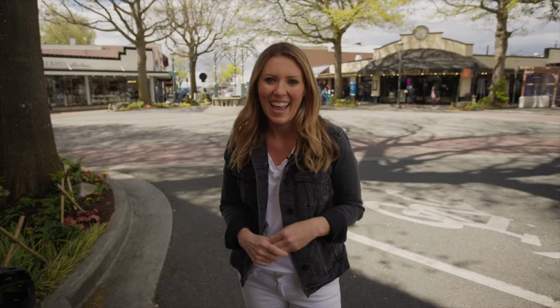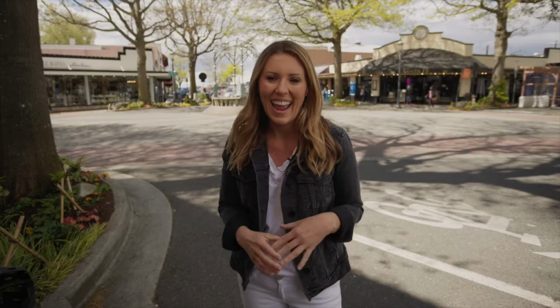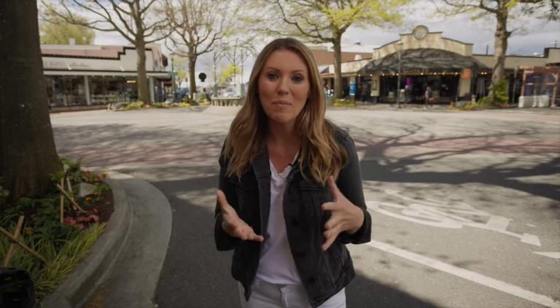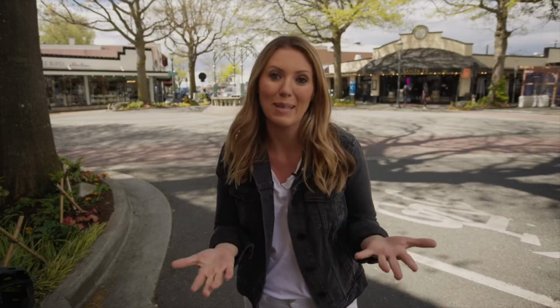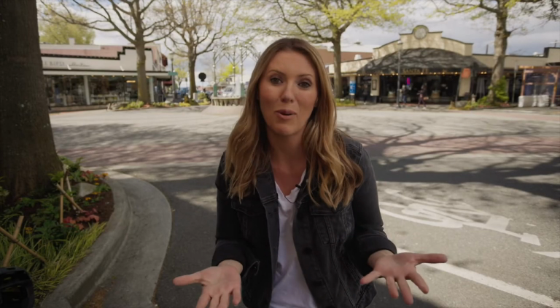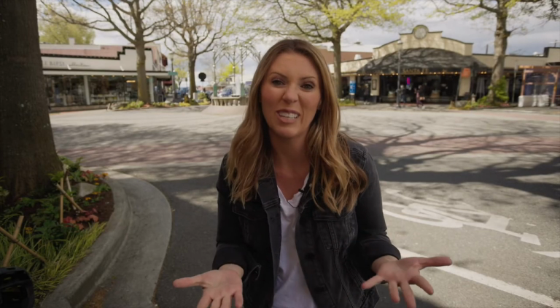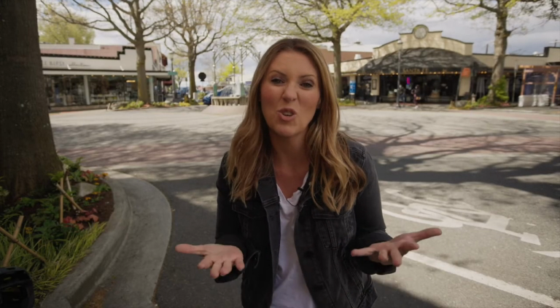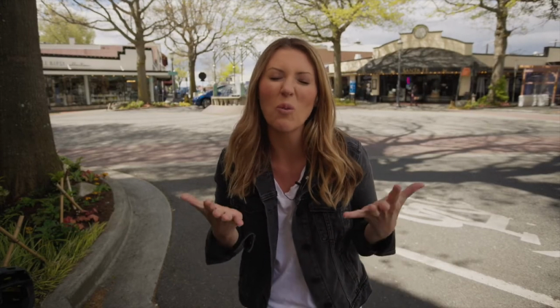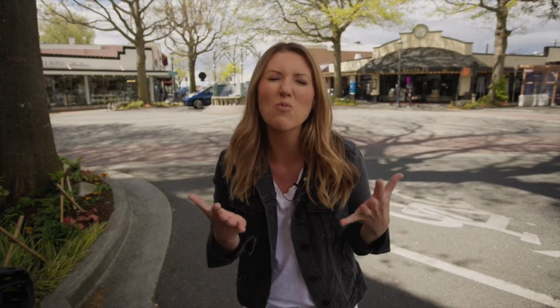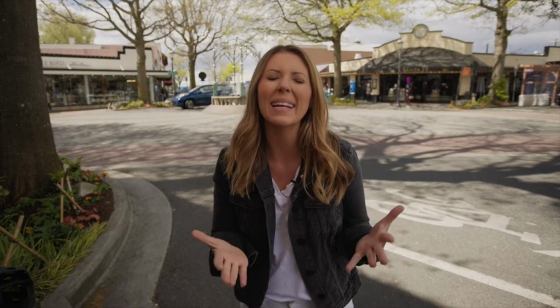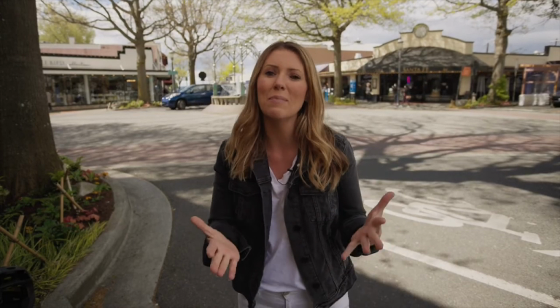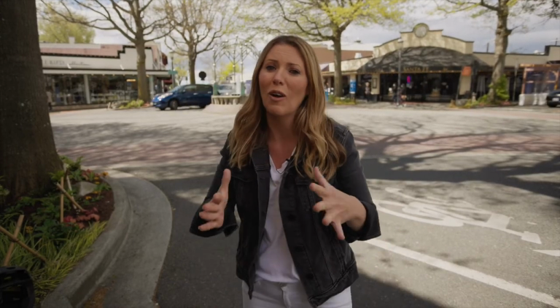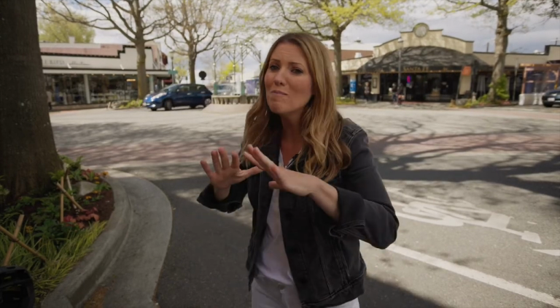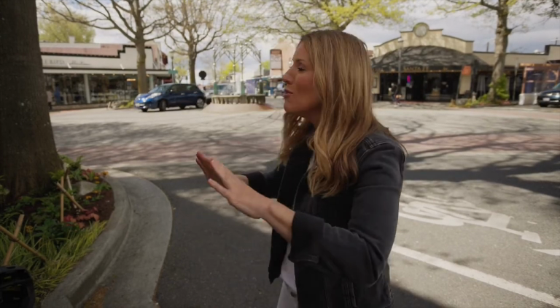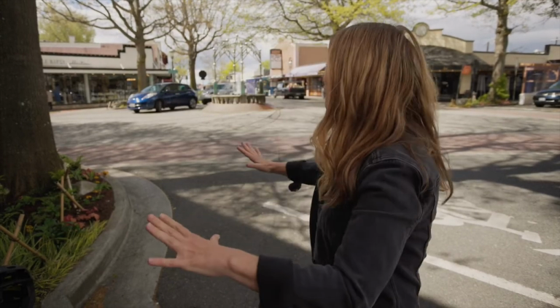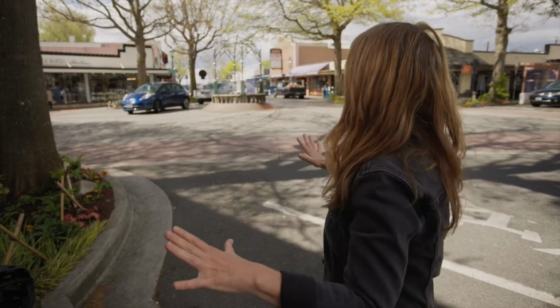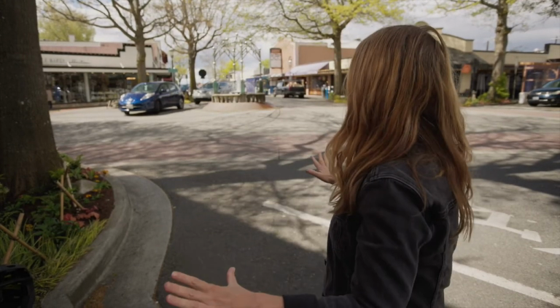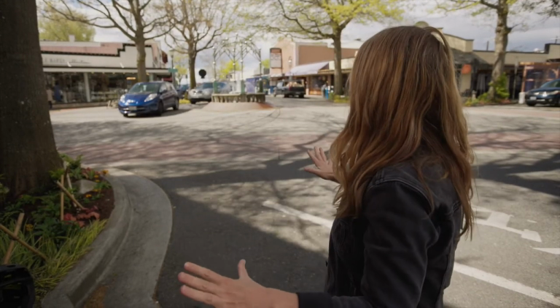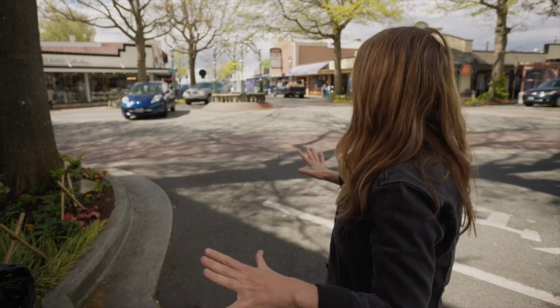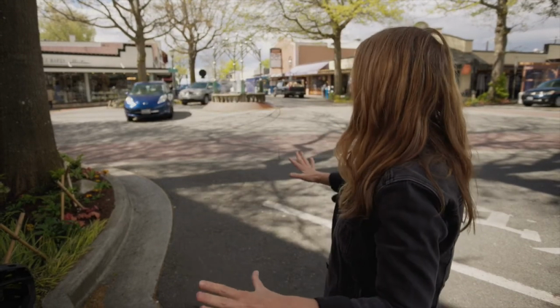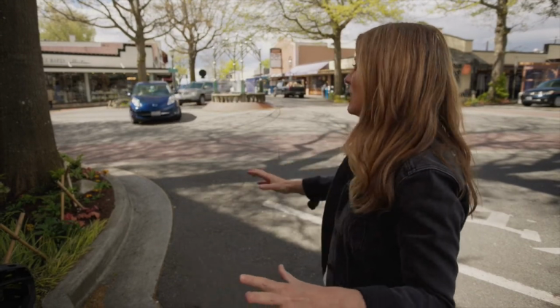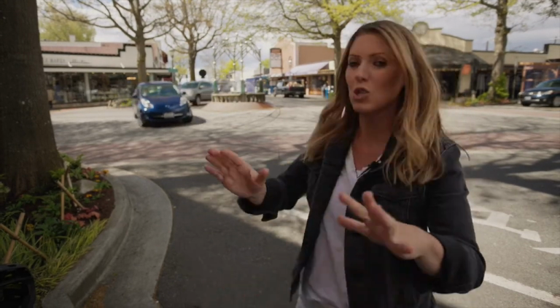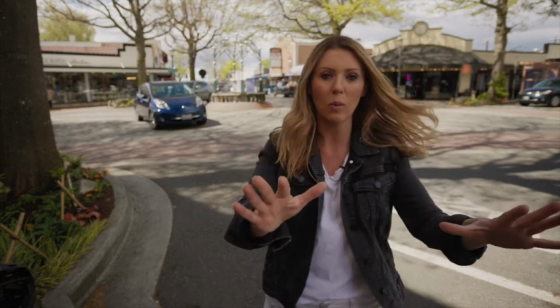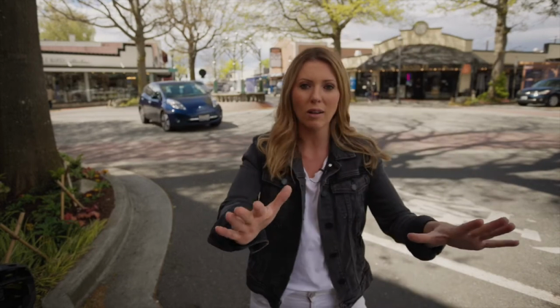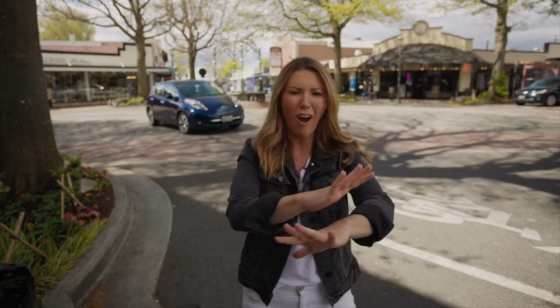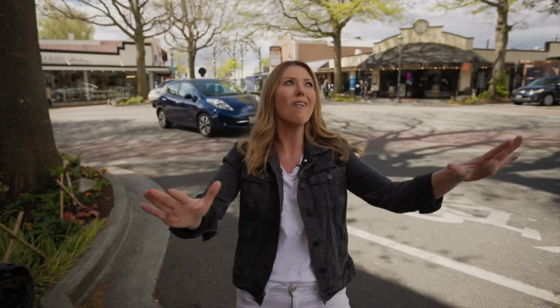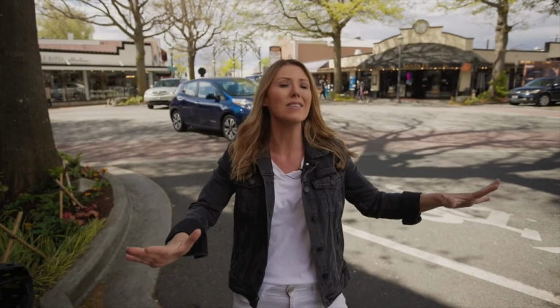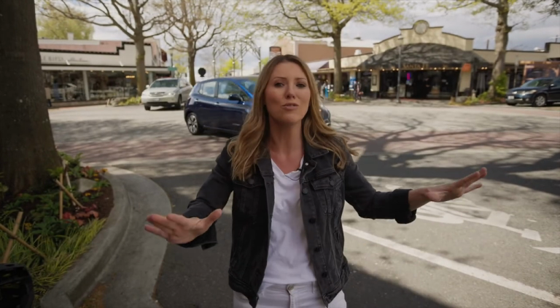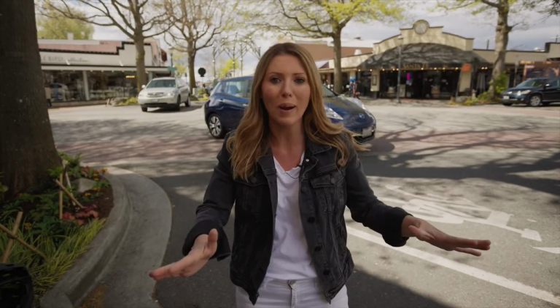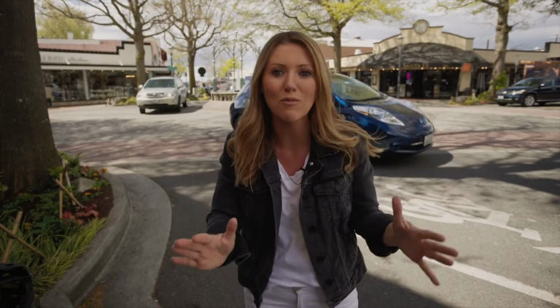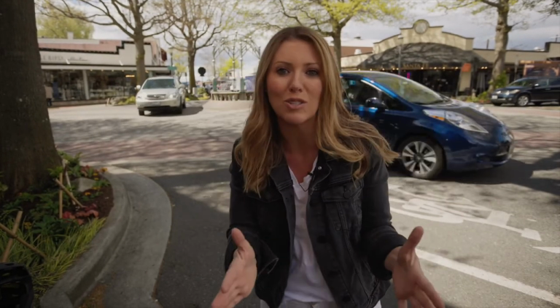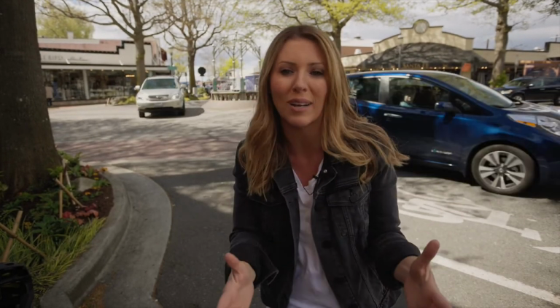The best part is you are right in the middle of beautiful downtown Edmonds, just a short walk to all of these great restaurants.